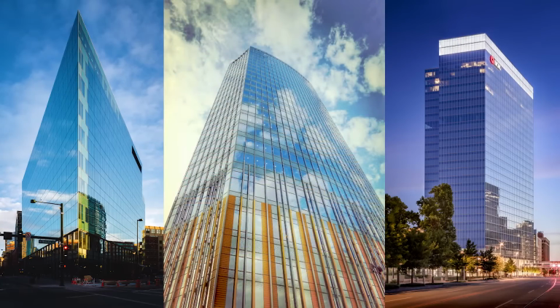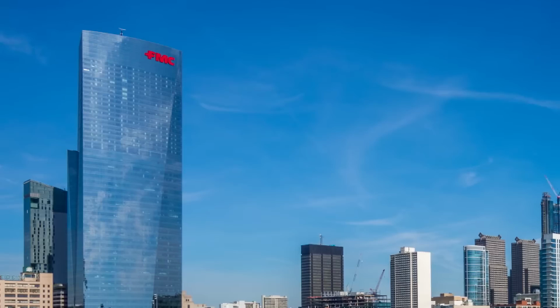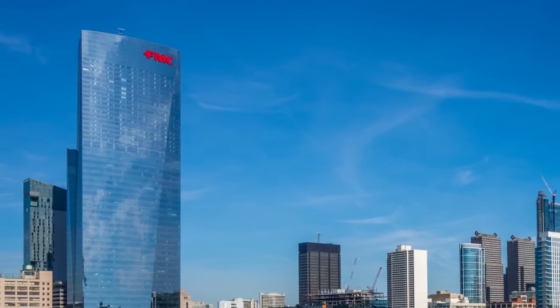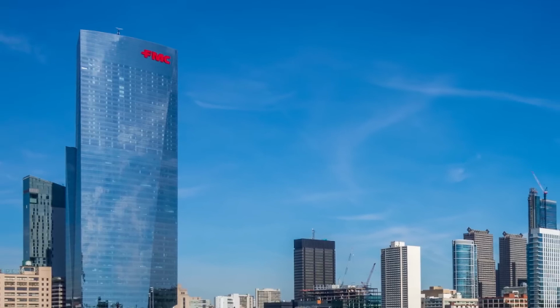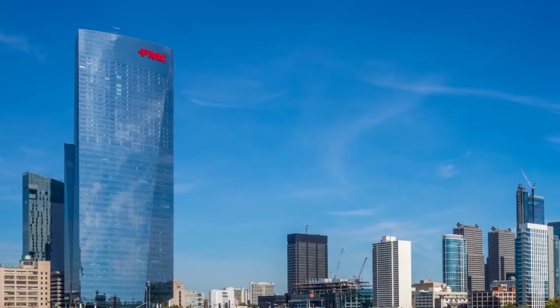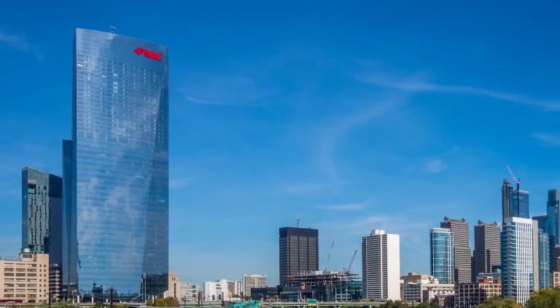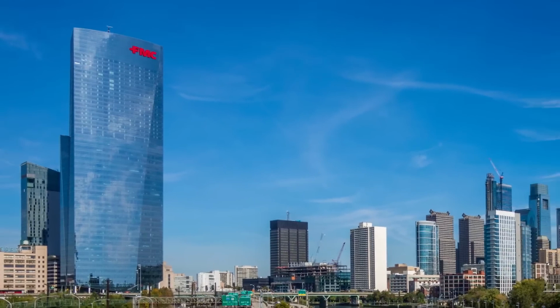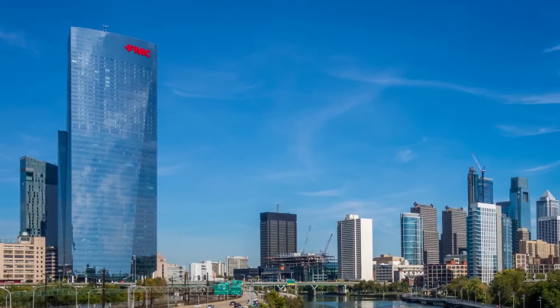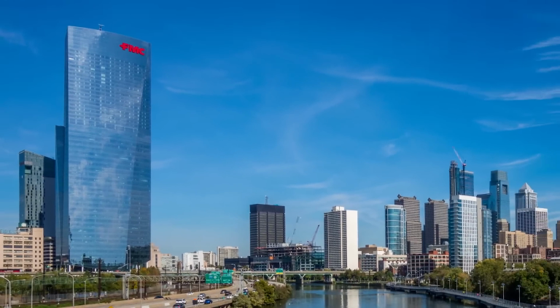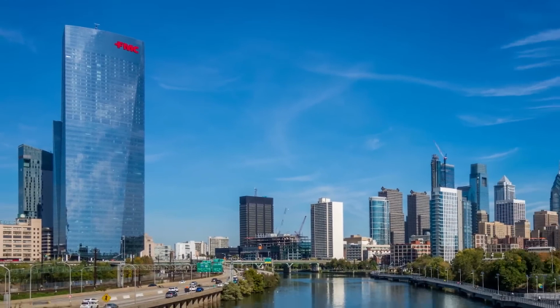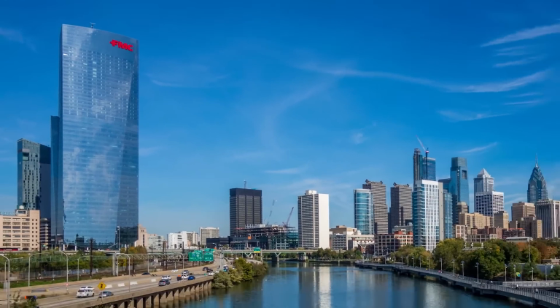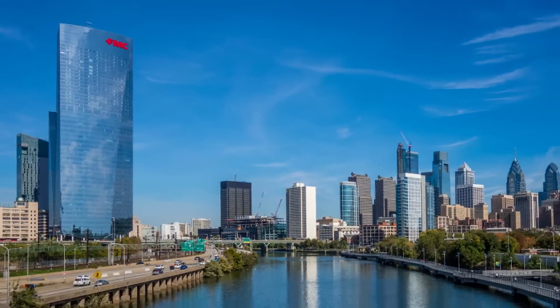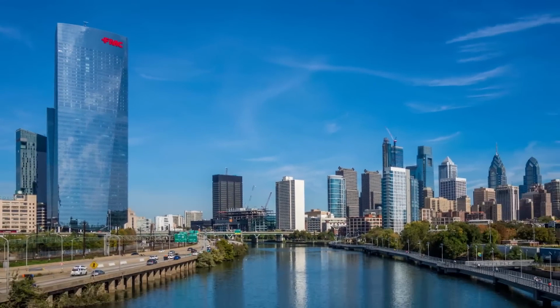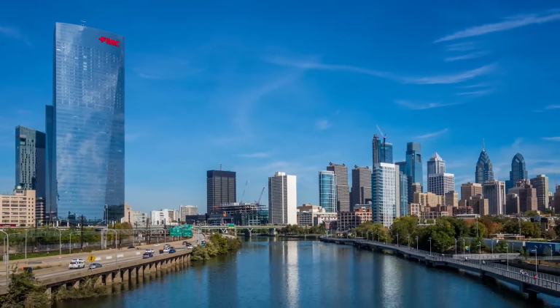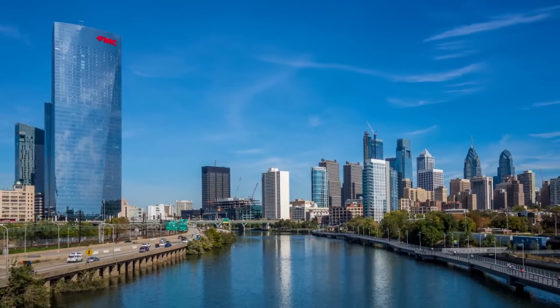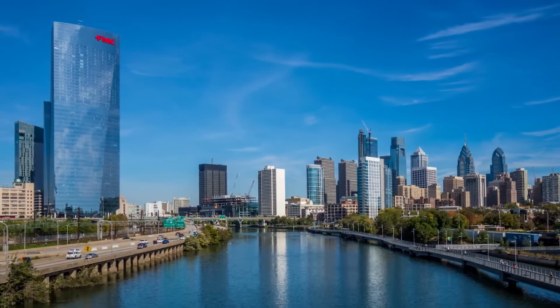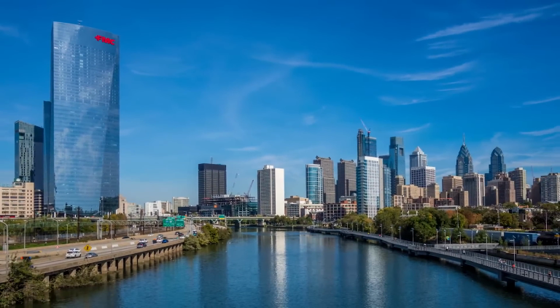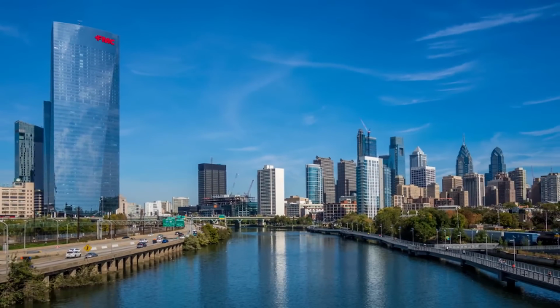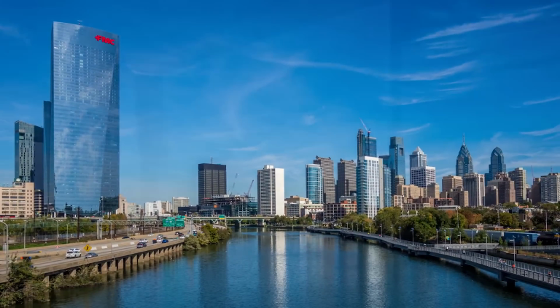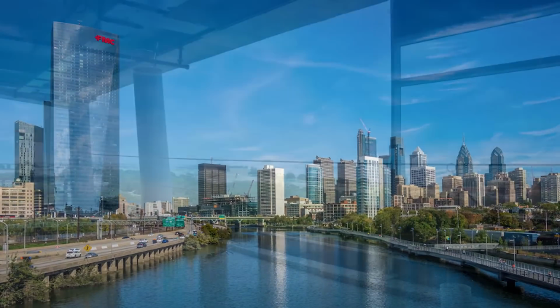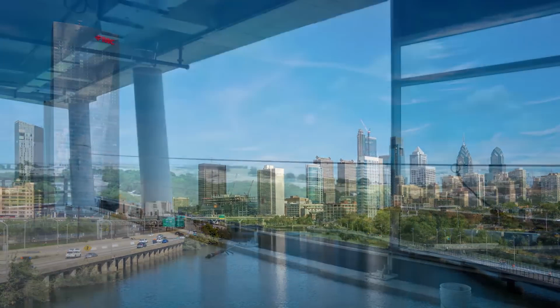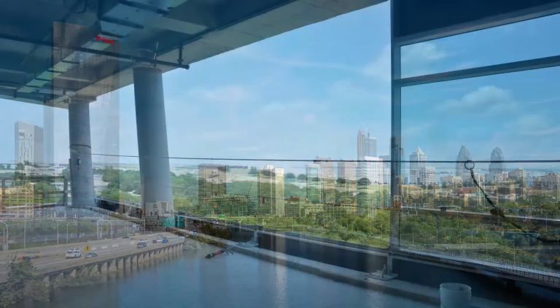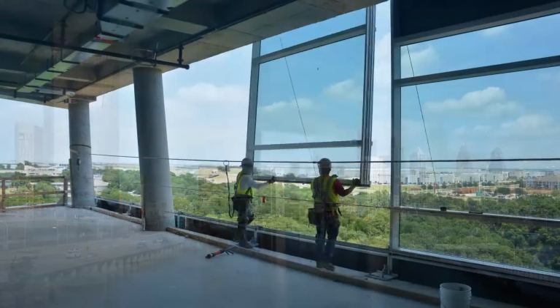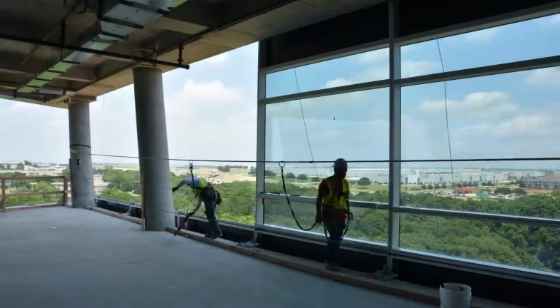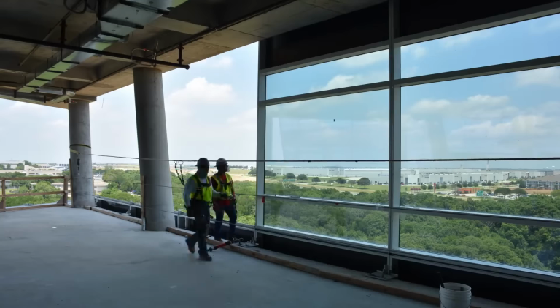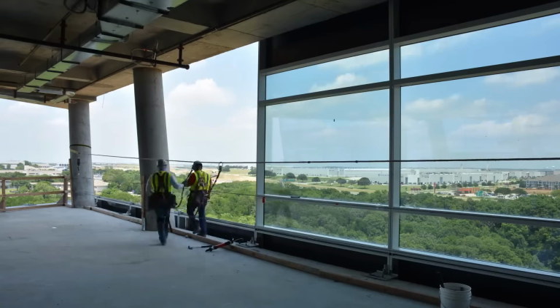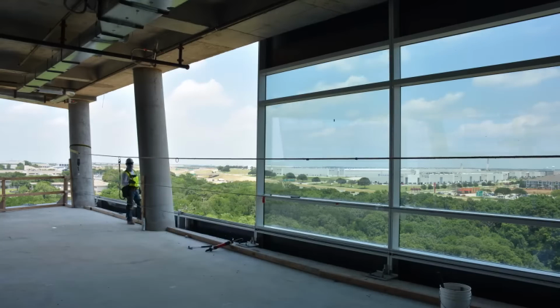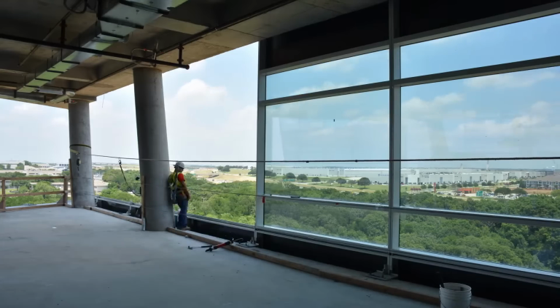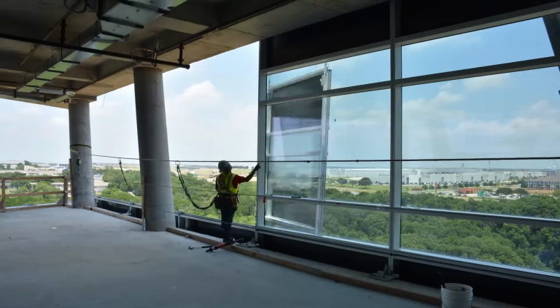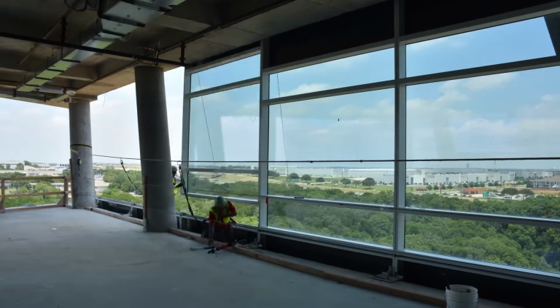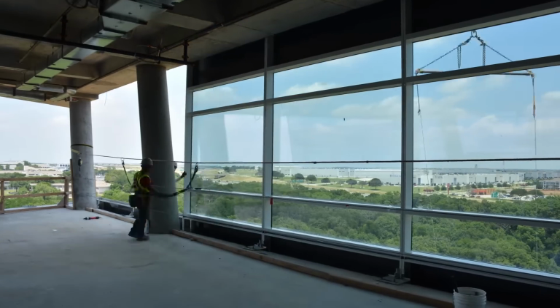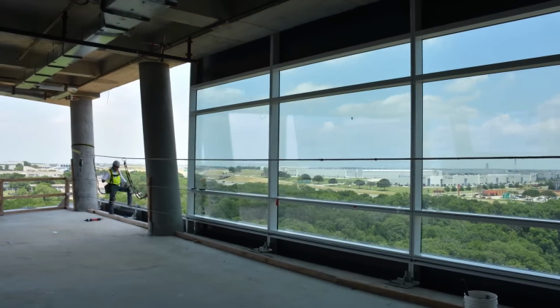It is the thumbprint on the skyline of our cities. So, how do we install curtain wall?